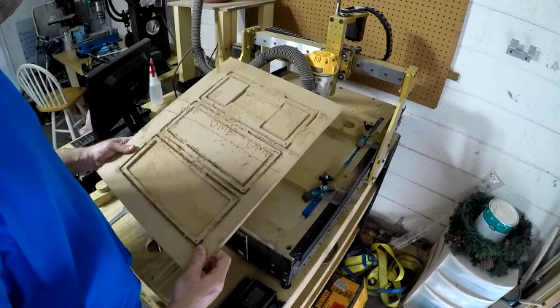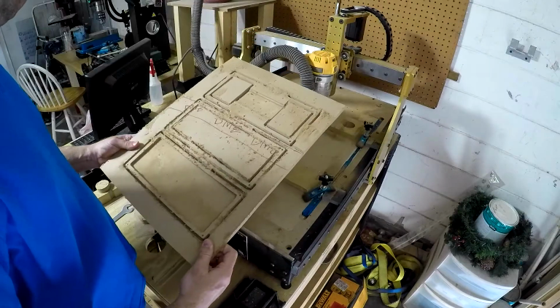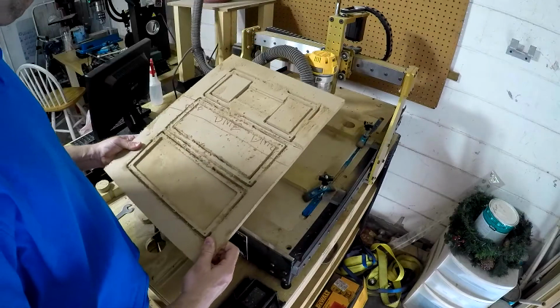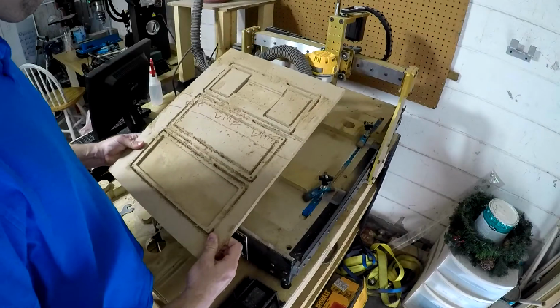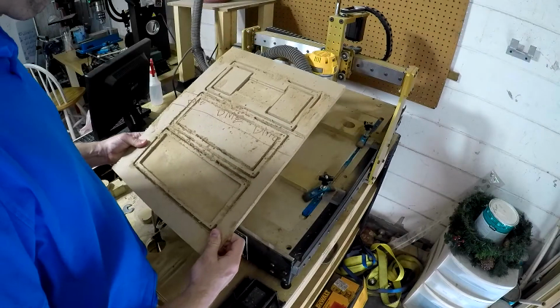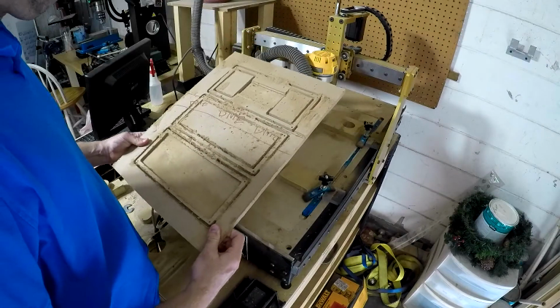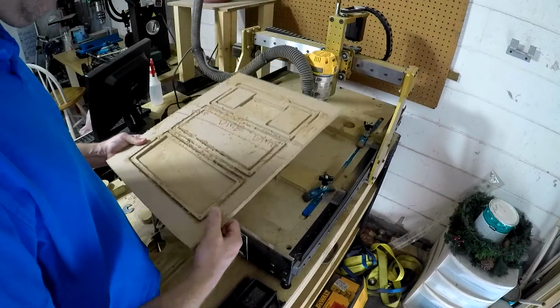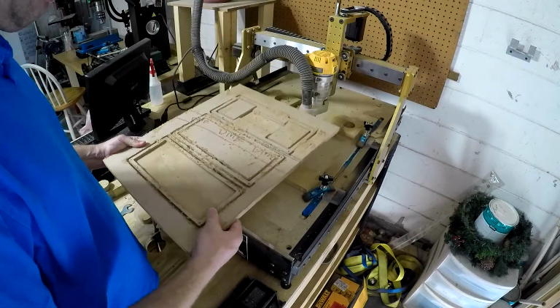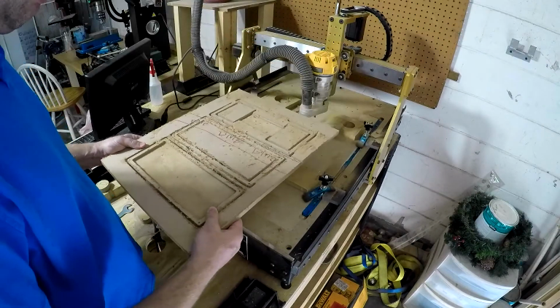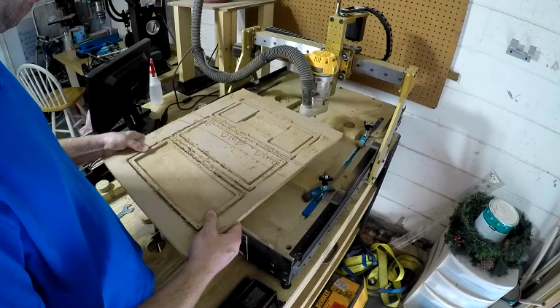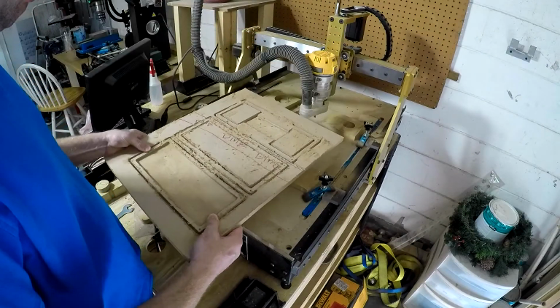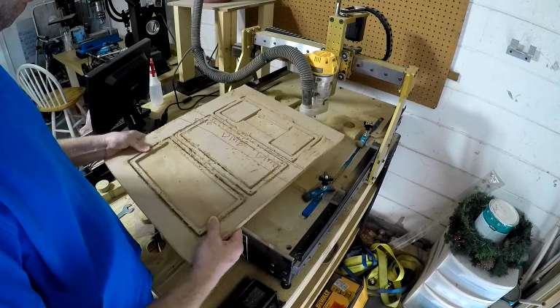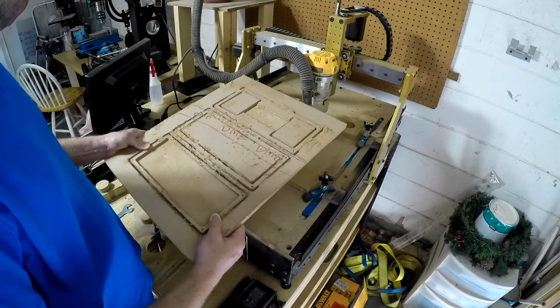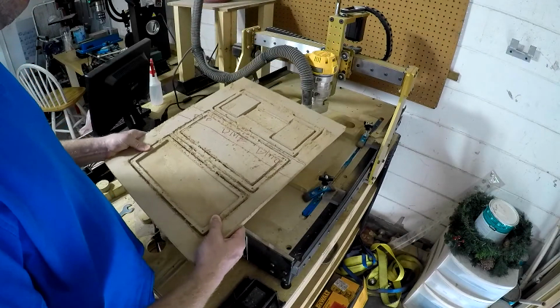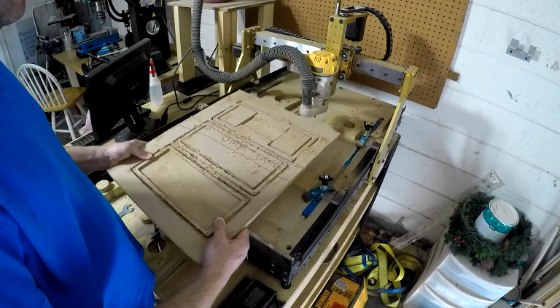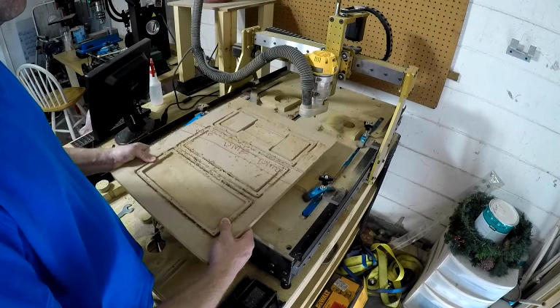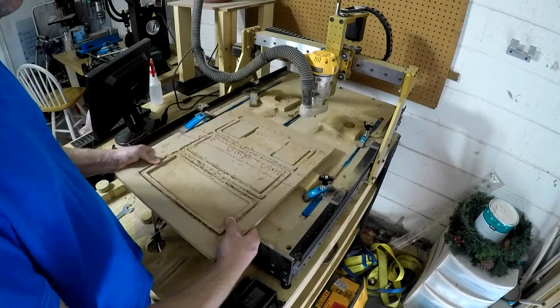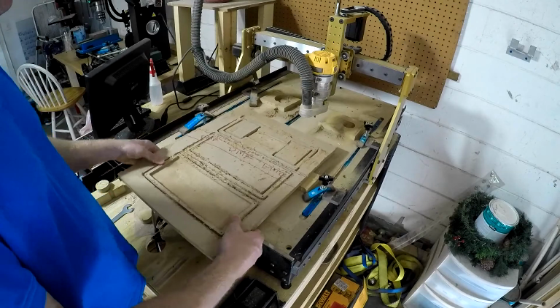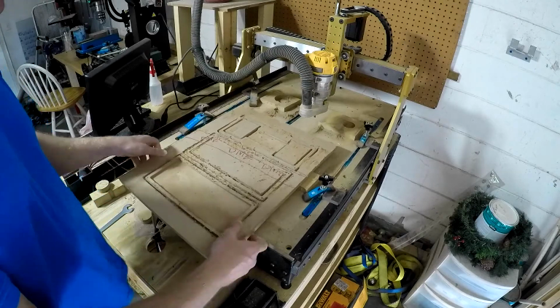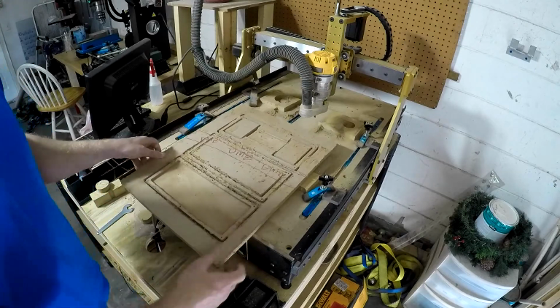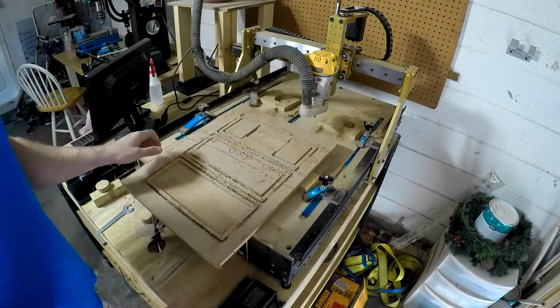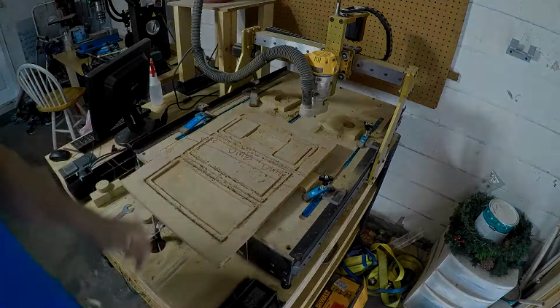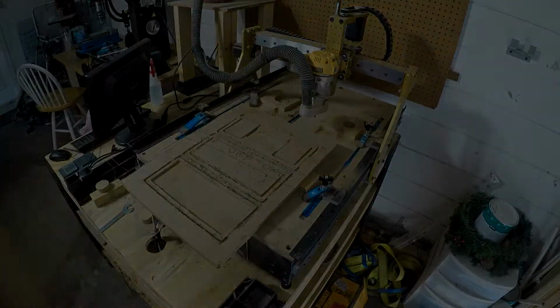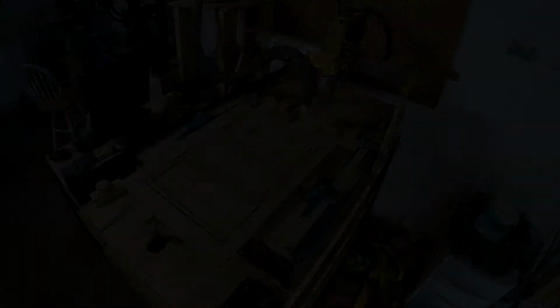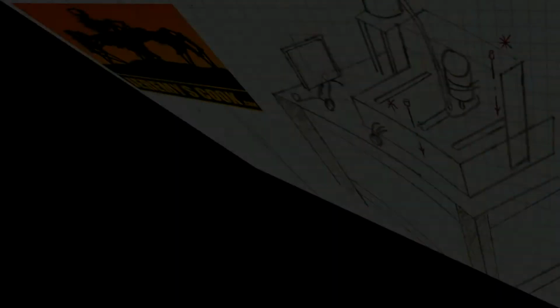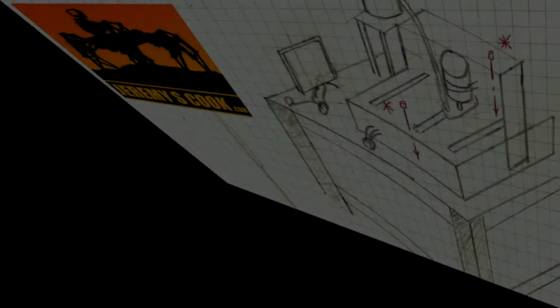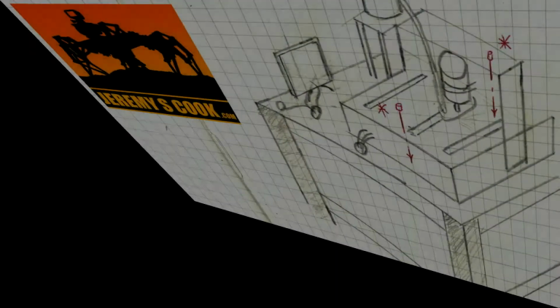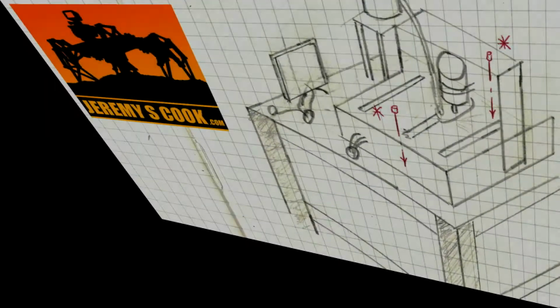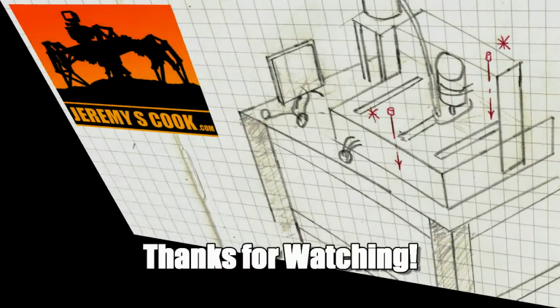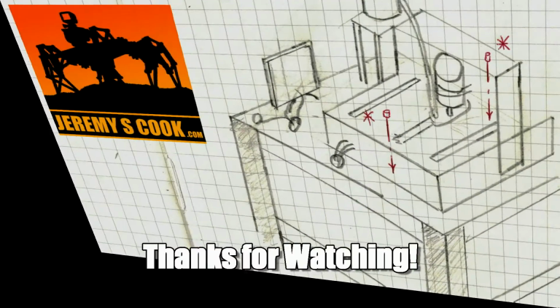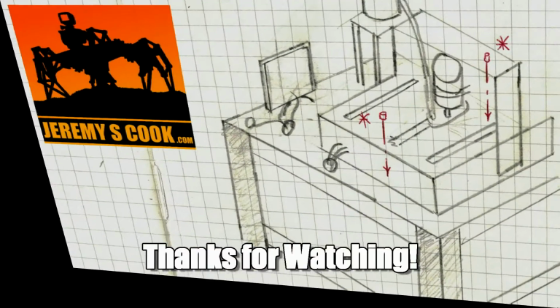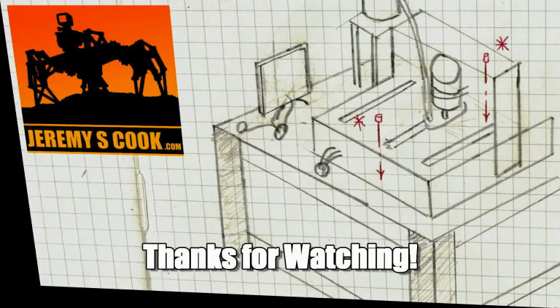And those are the results. I hope you enjoyed this video. If you liked it, please give it a thumbs up, or even consider subscribing. Thanks for watching.